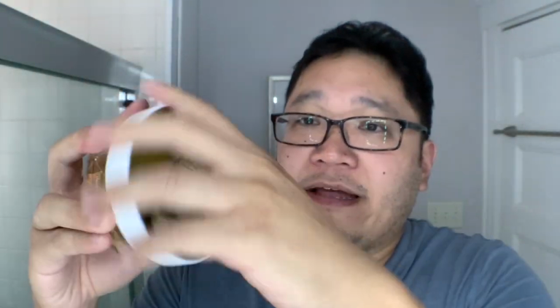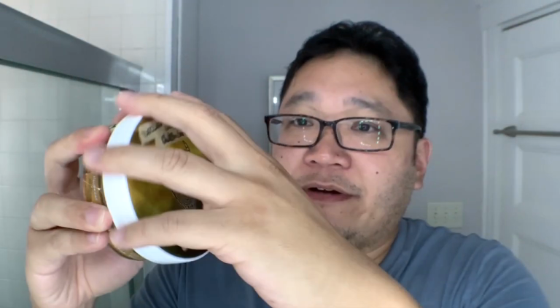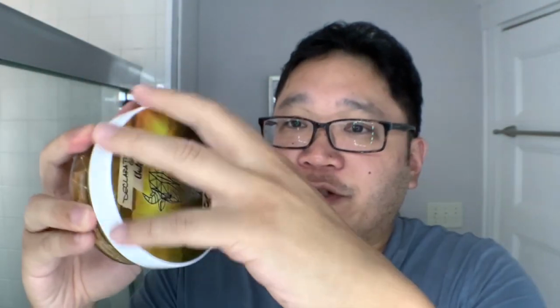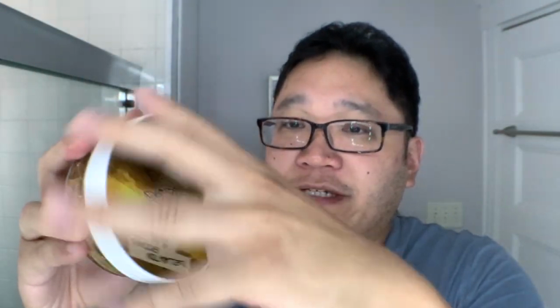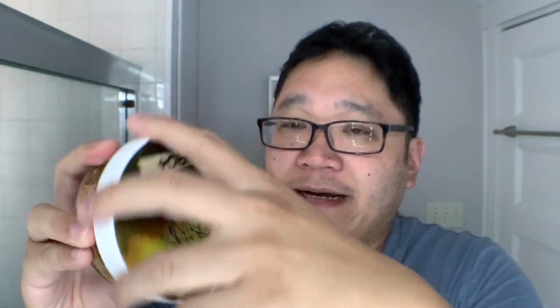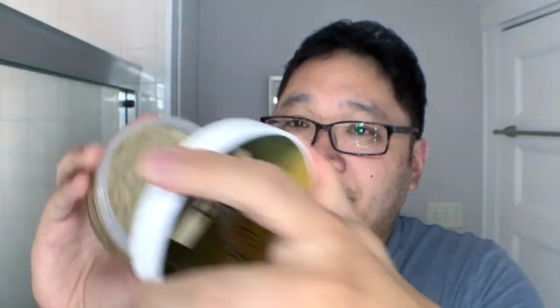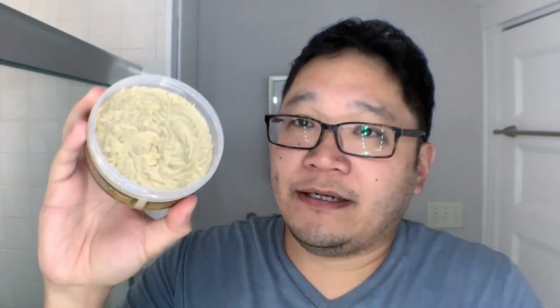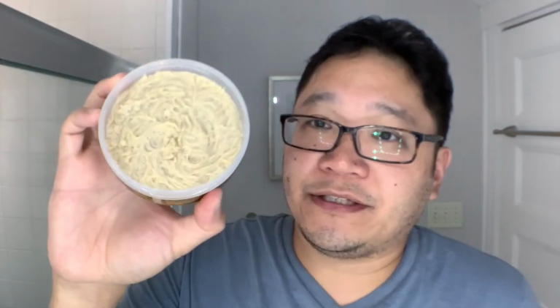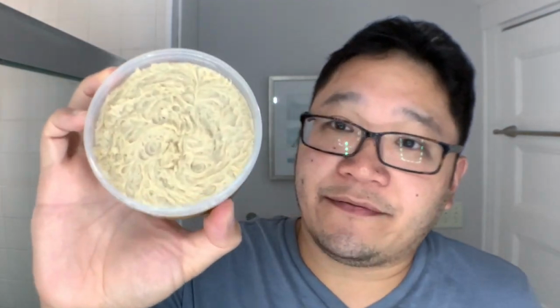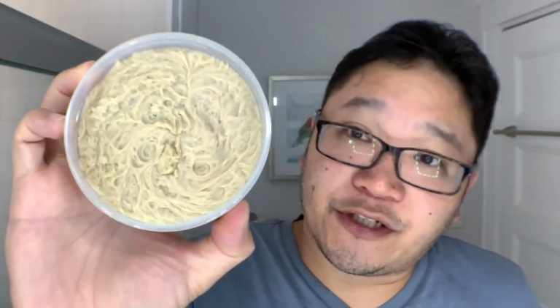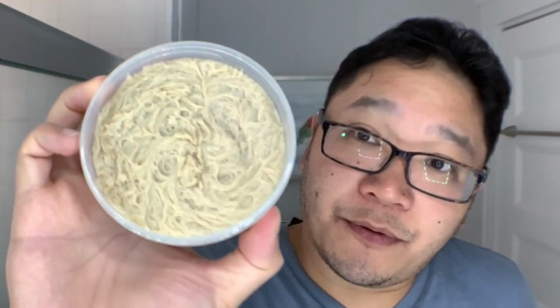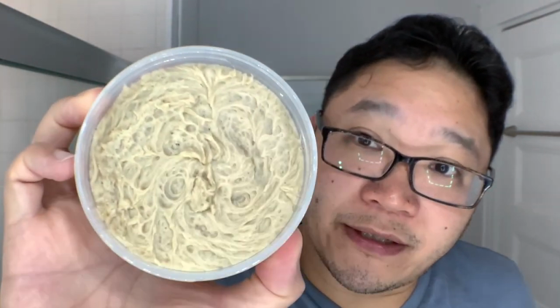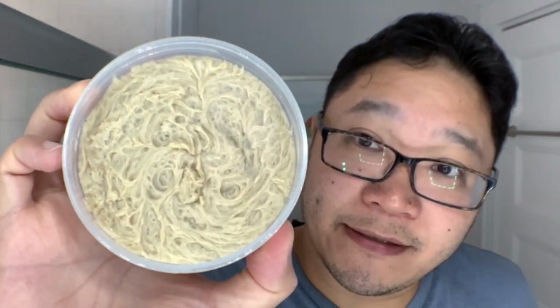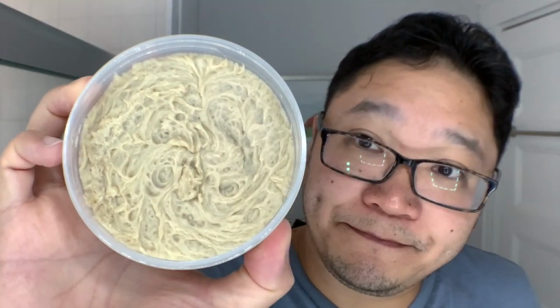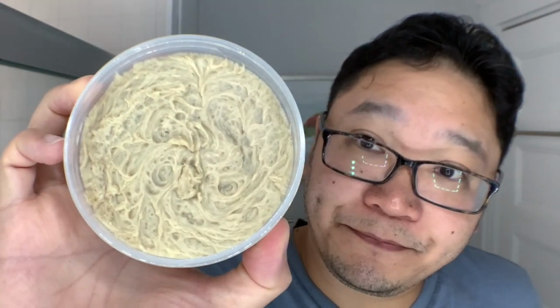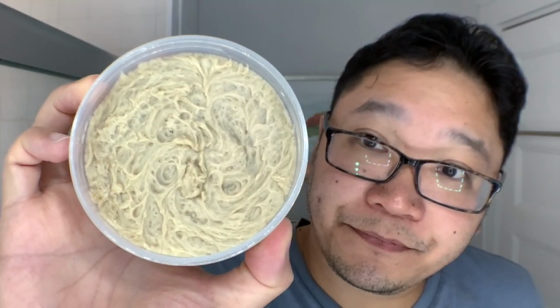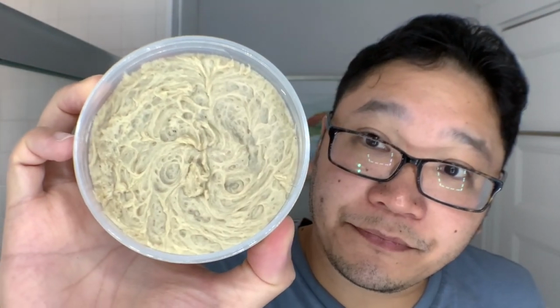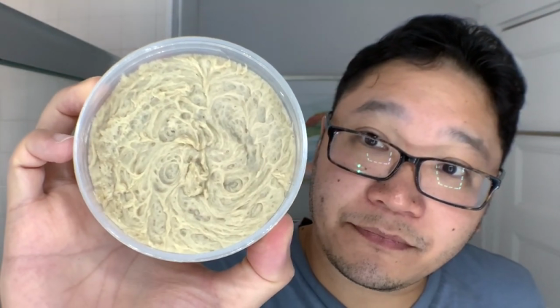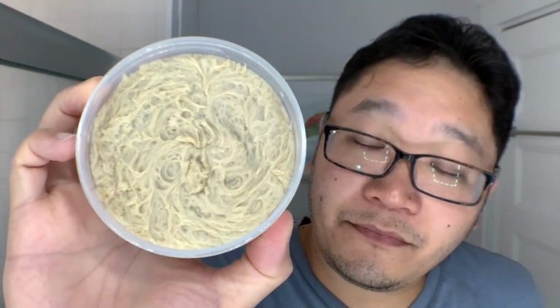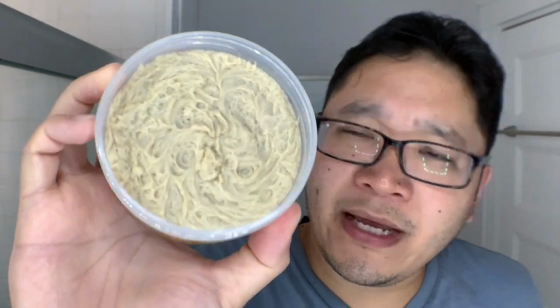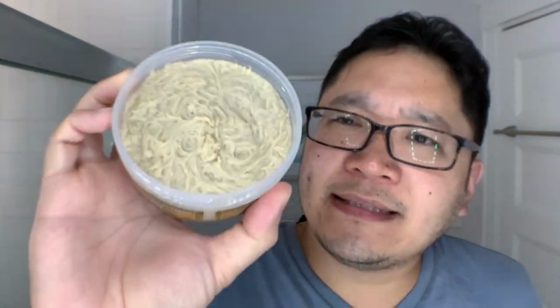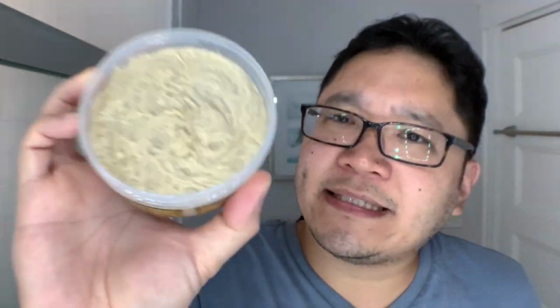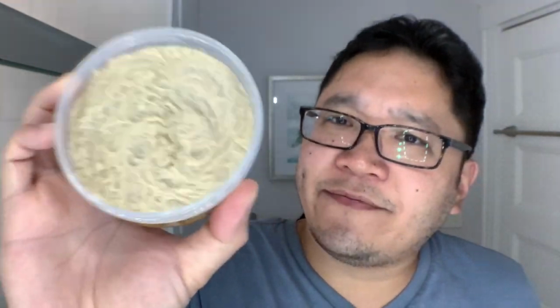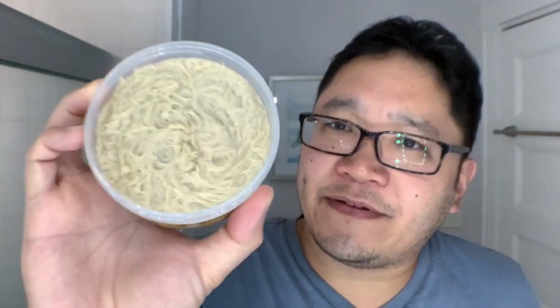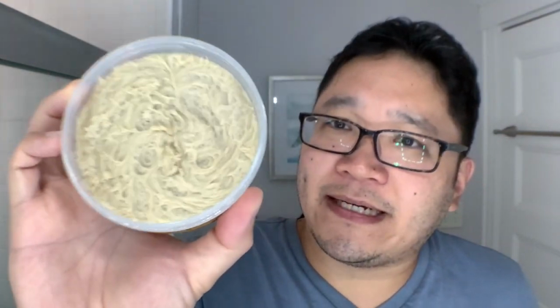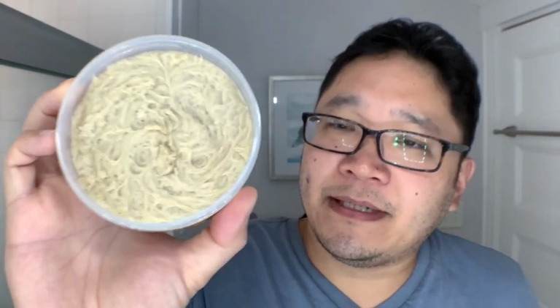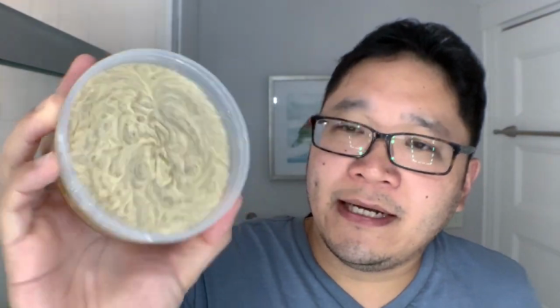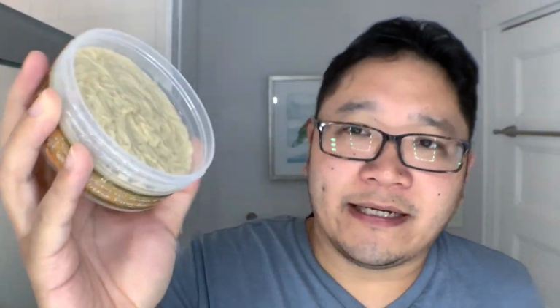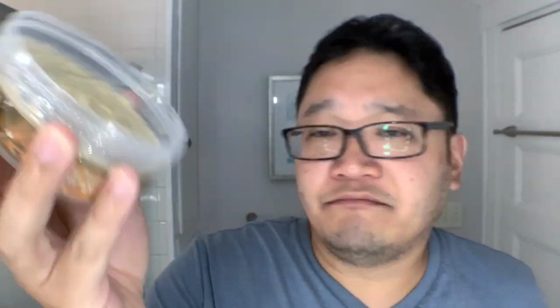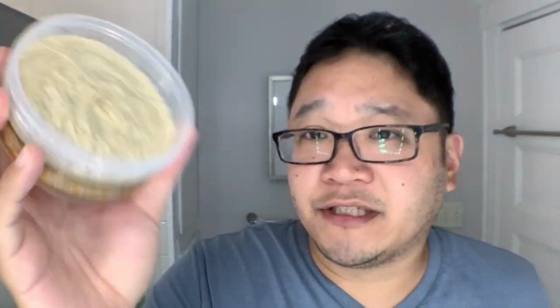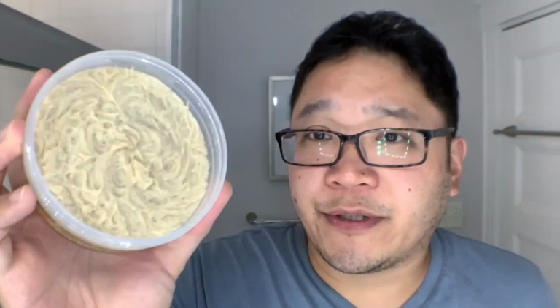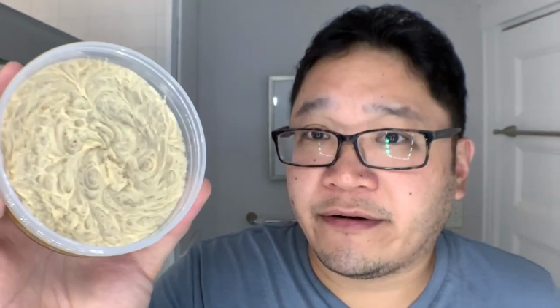And if you unscrew the top, you can see the fresh pour. Let's take a sniff off the tub since we're here already.